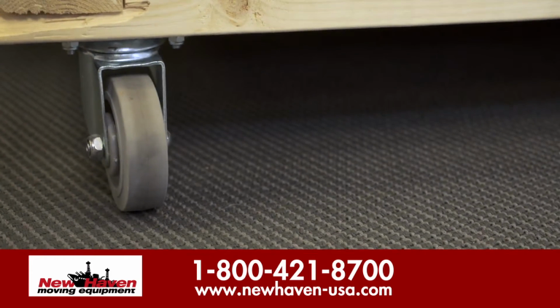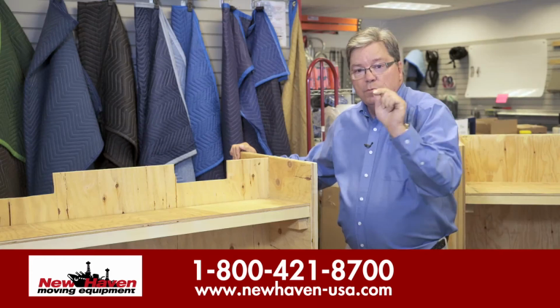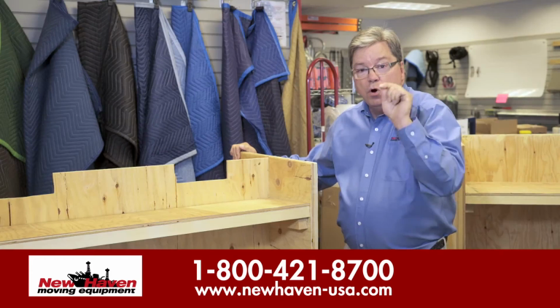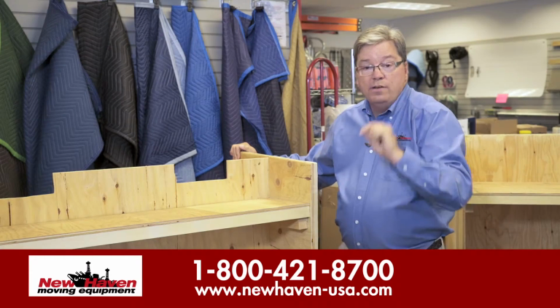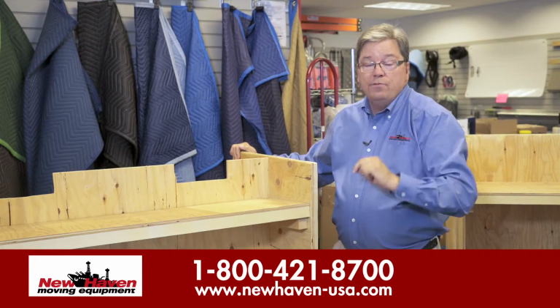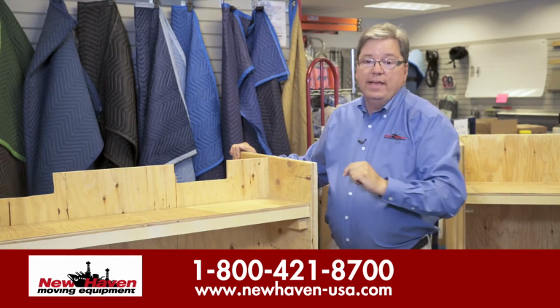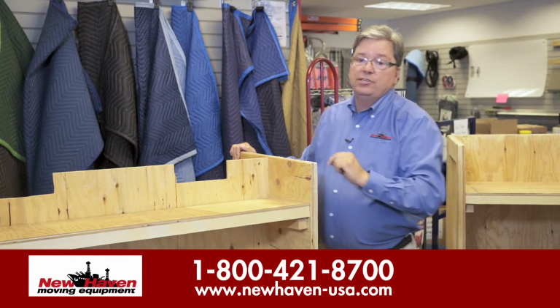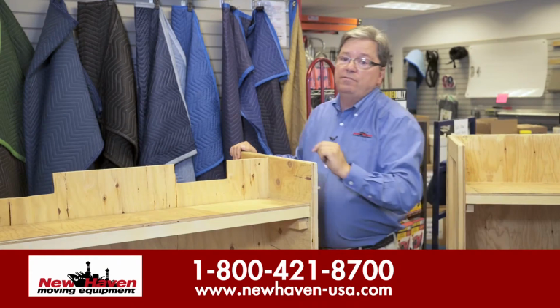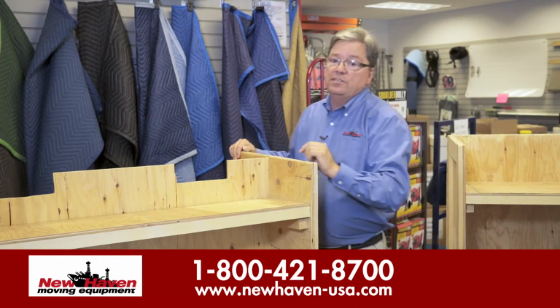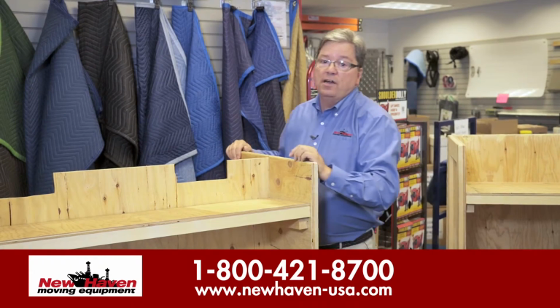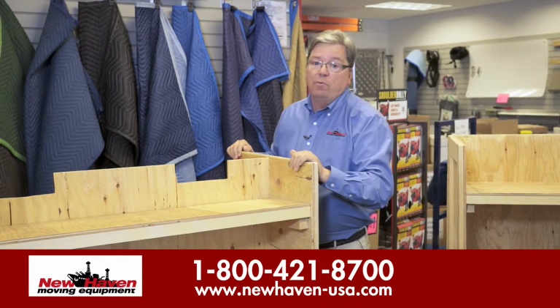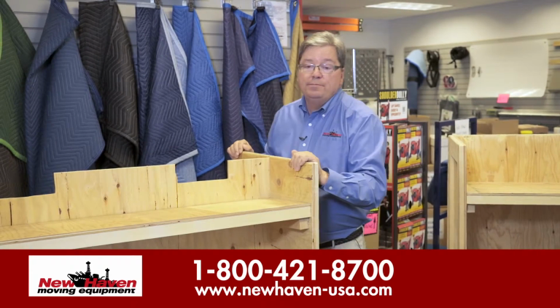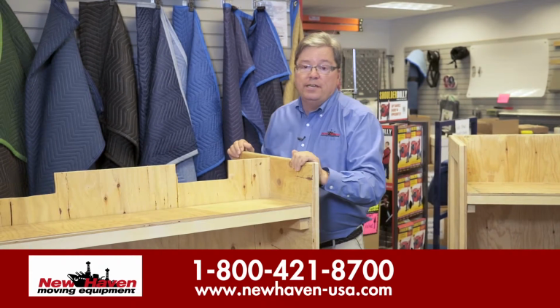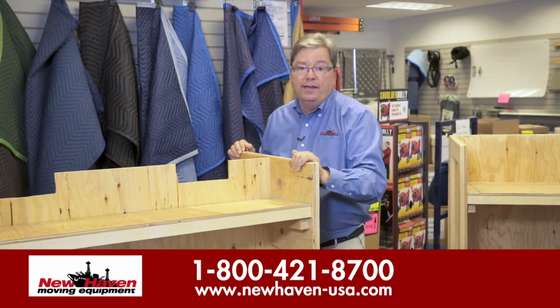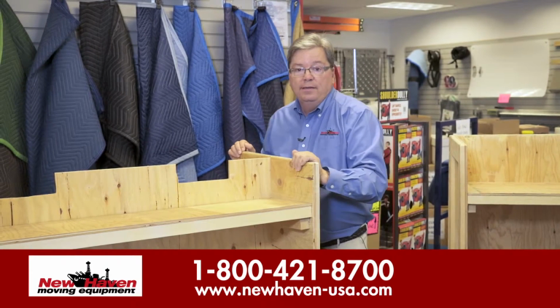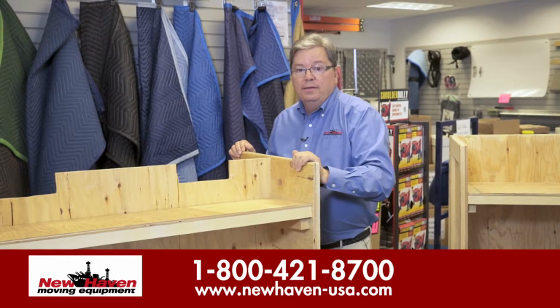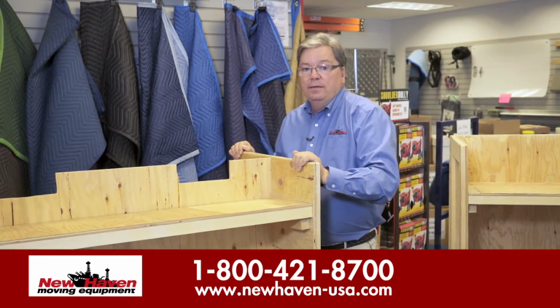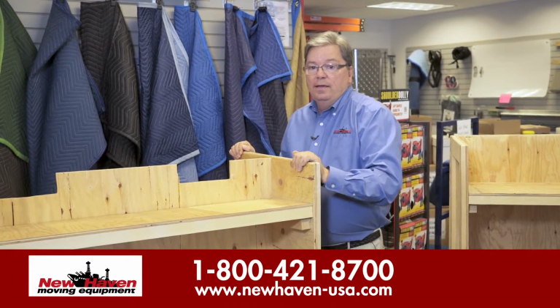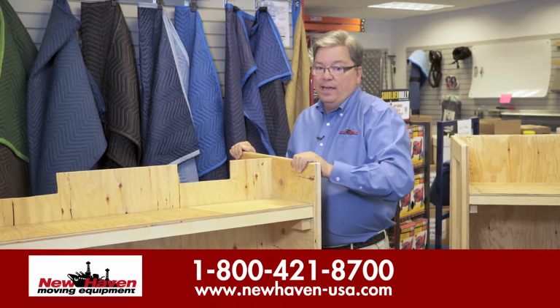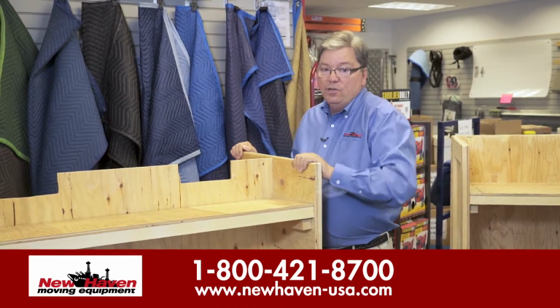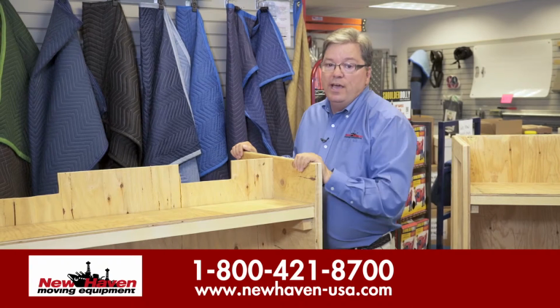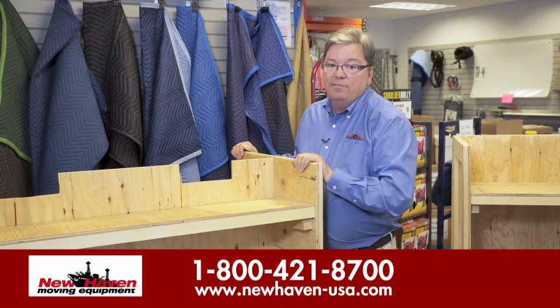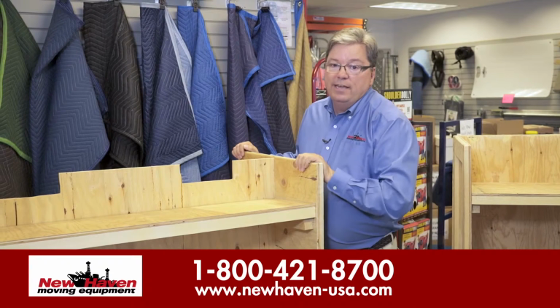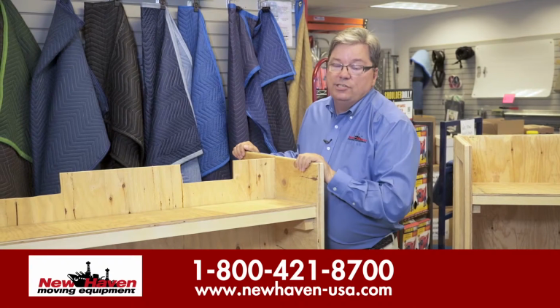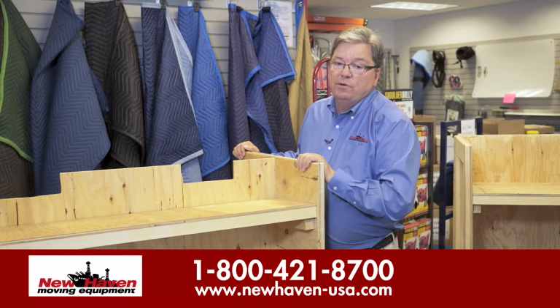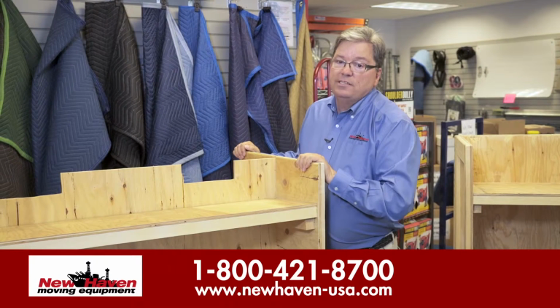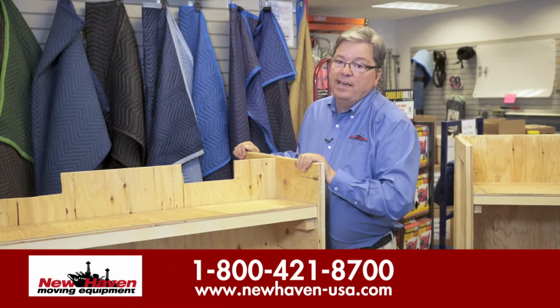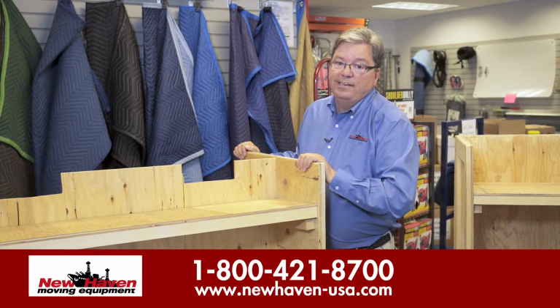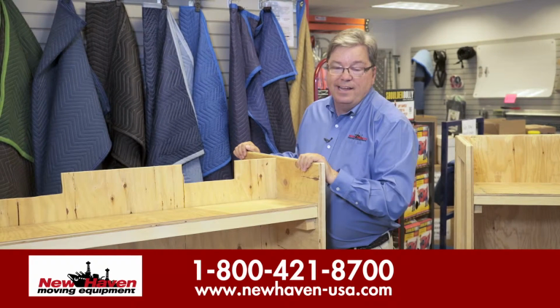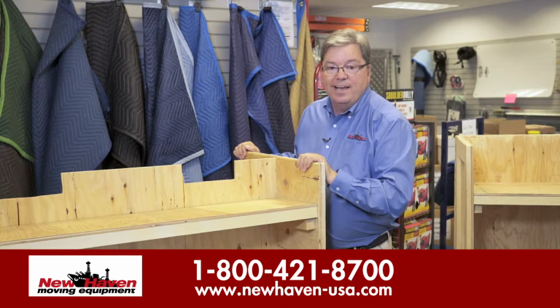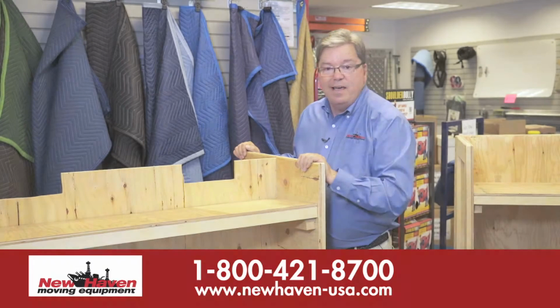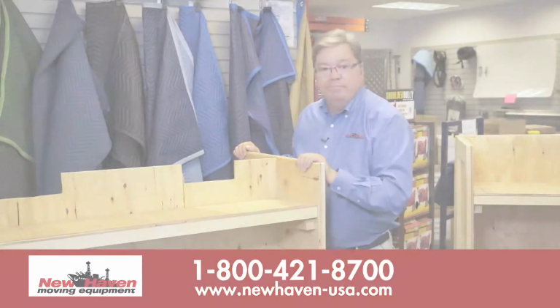For more information, visit our website at newhaven-usa.com.